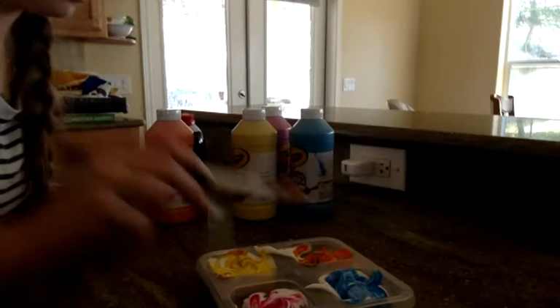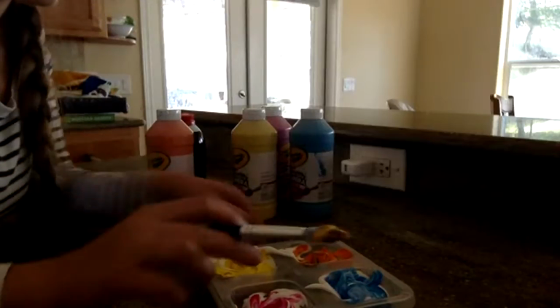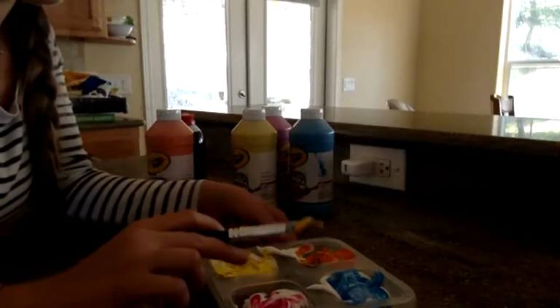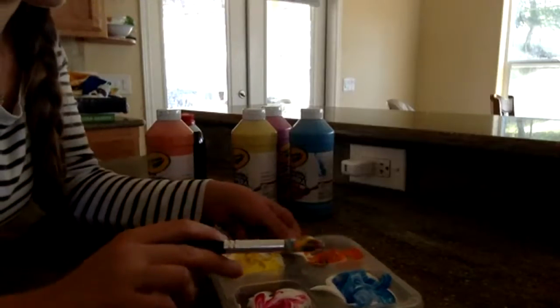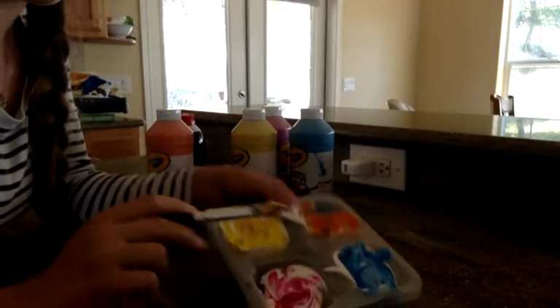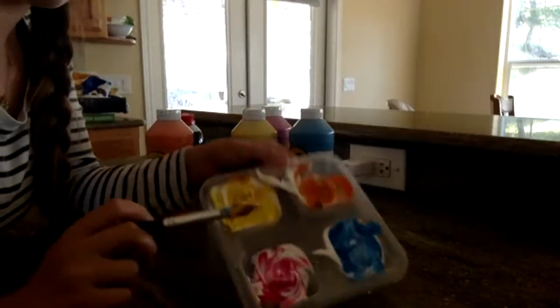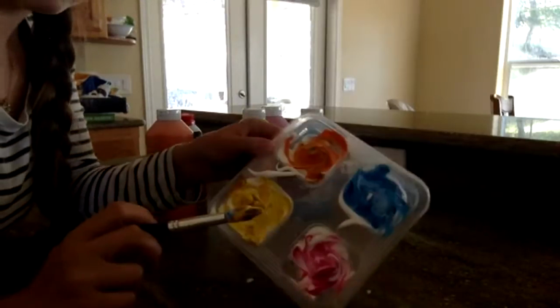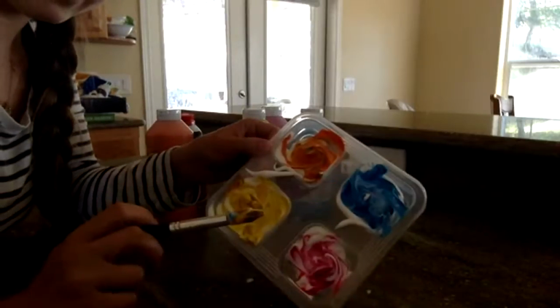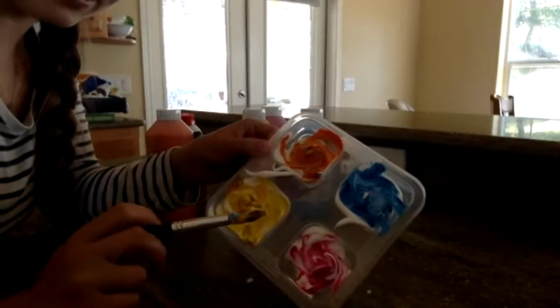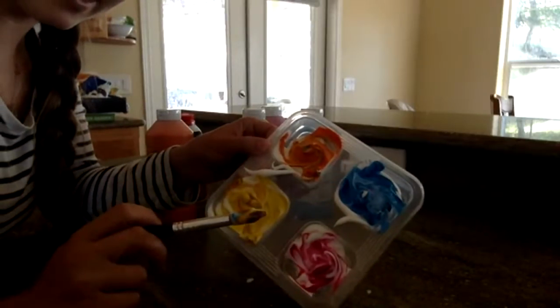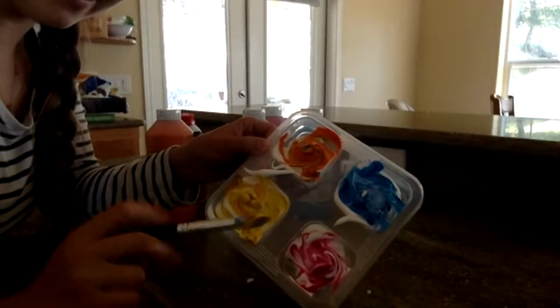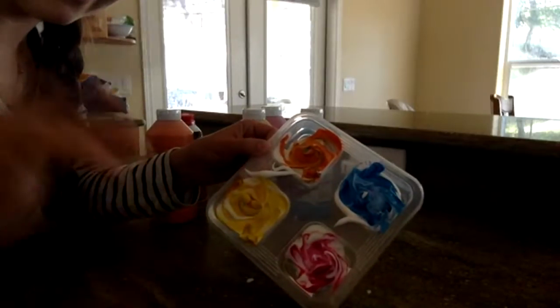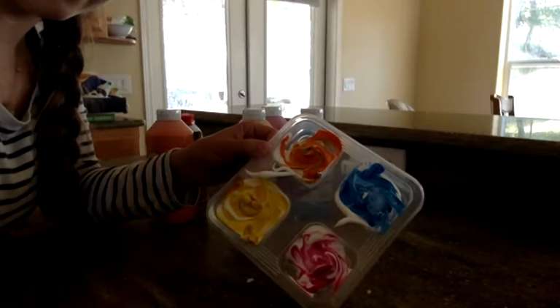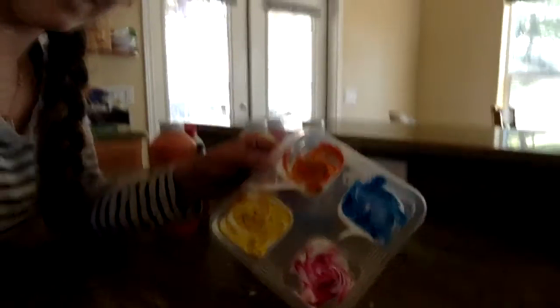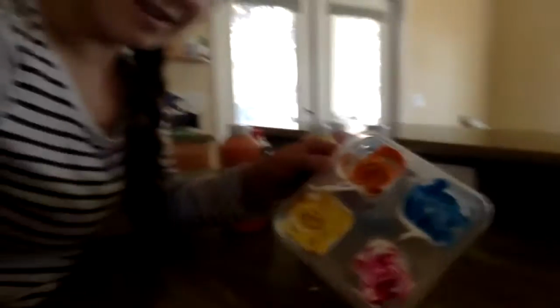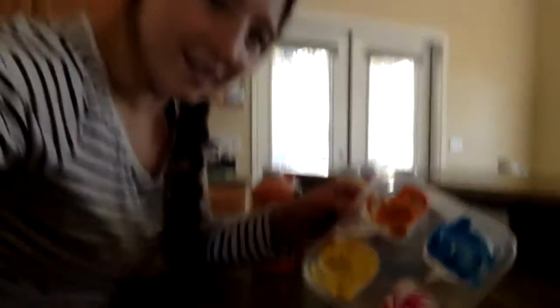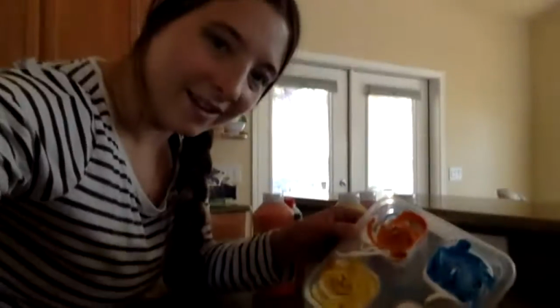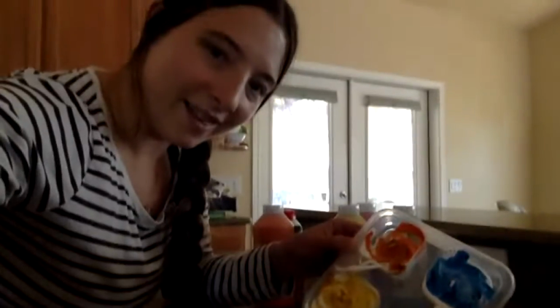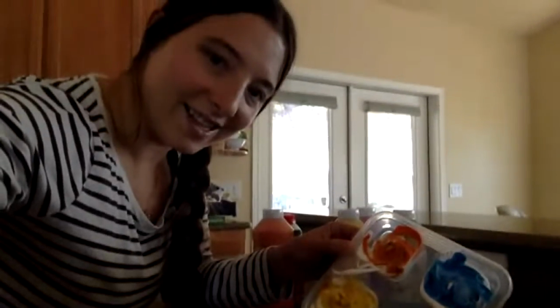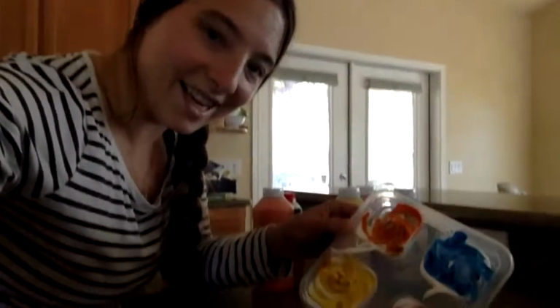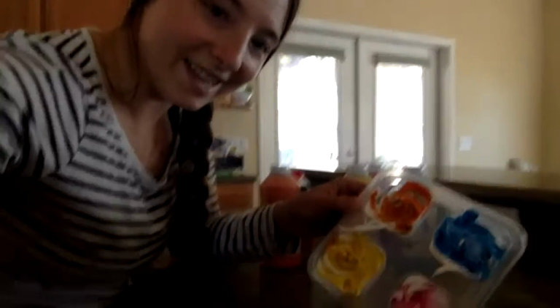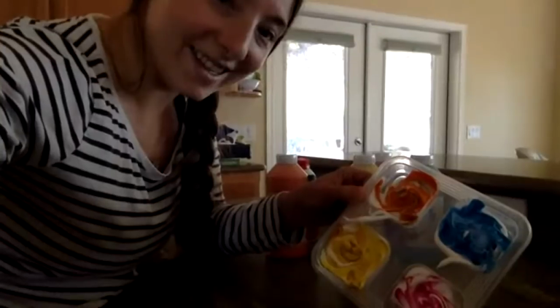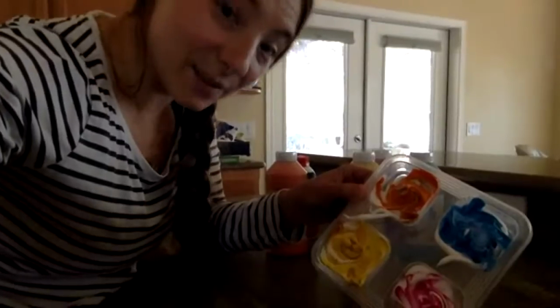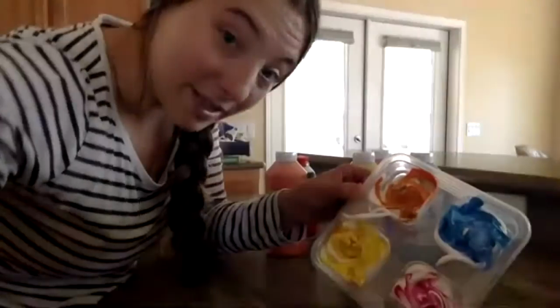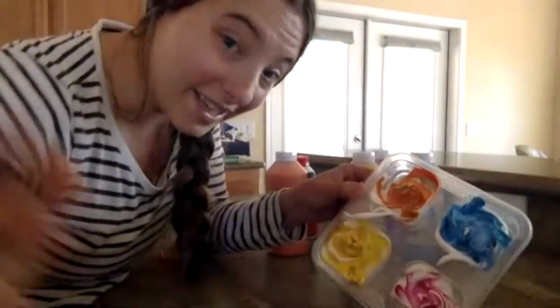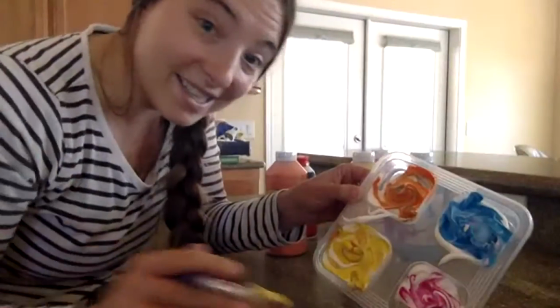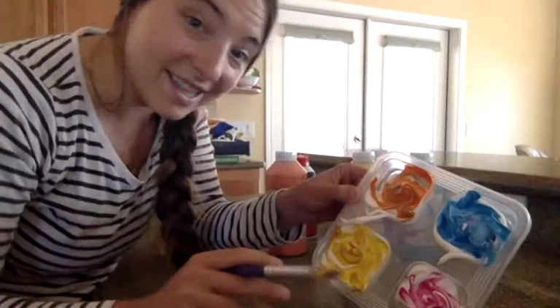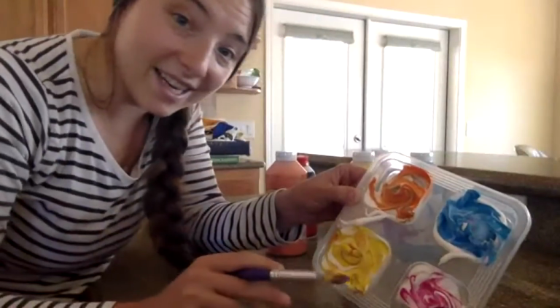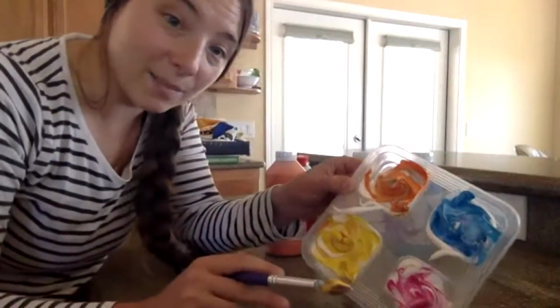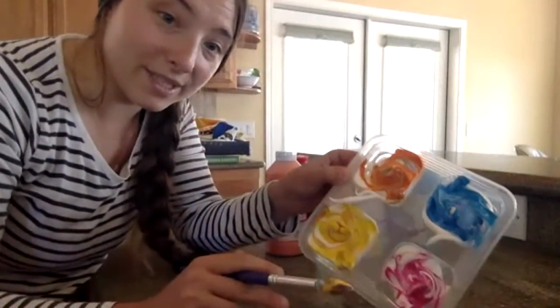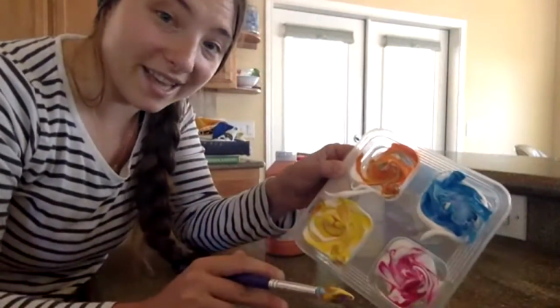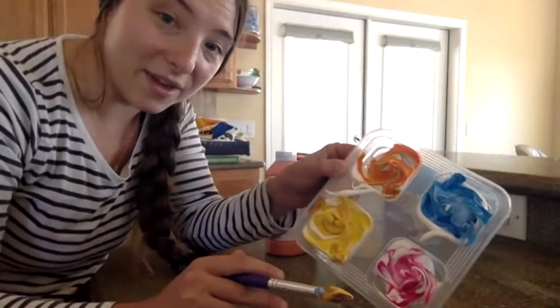Take your paintbrush and just swirl them until they look like one of those soft serve ice creams. And you're done — that's it. It's a really easy thing to put together.